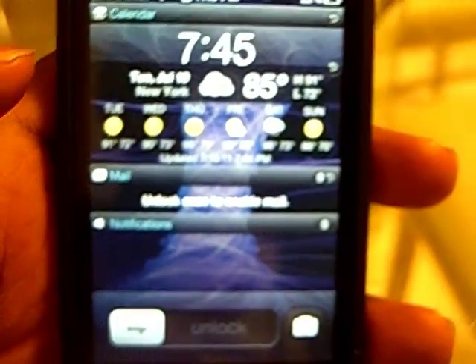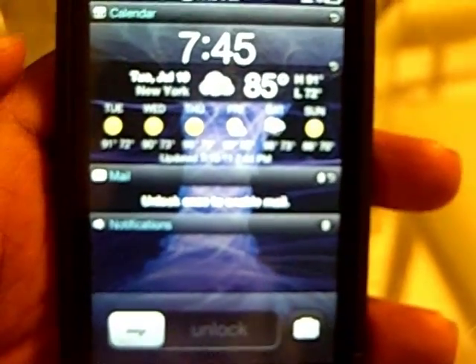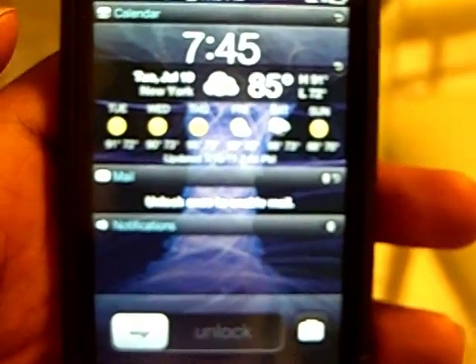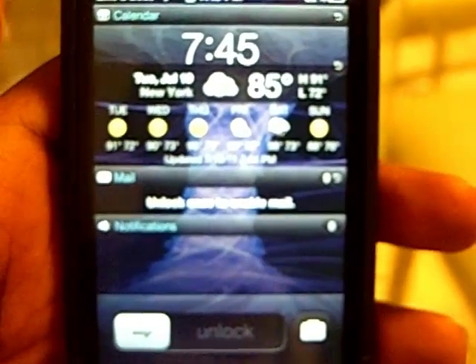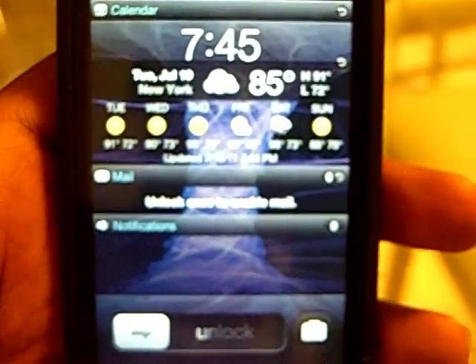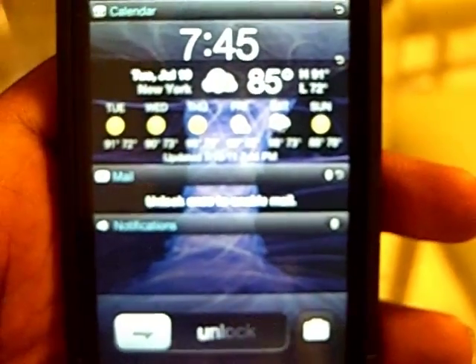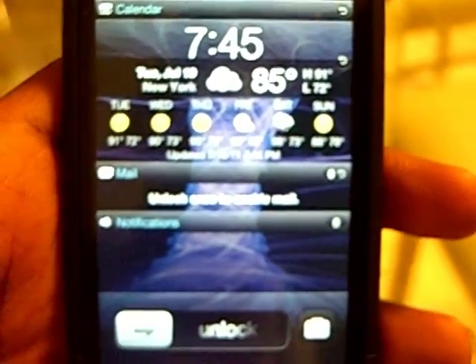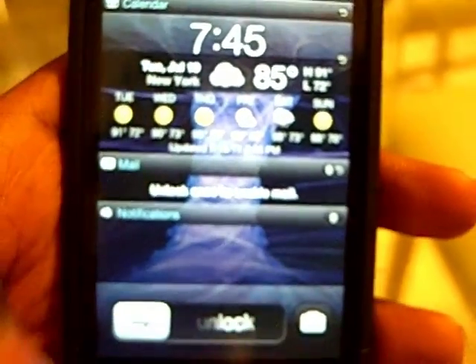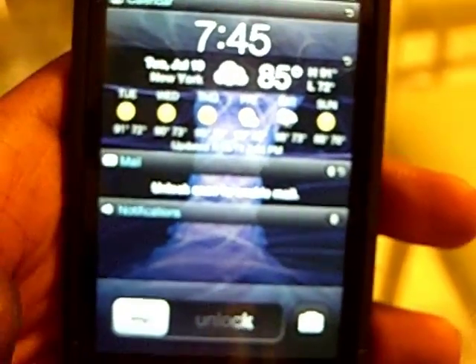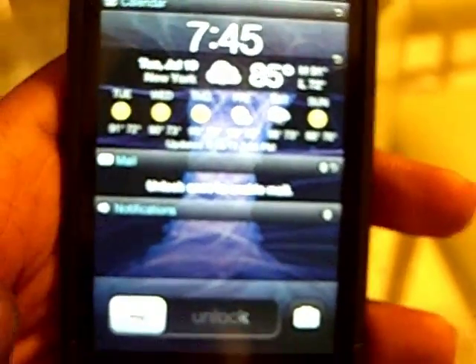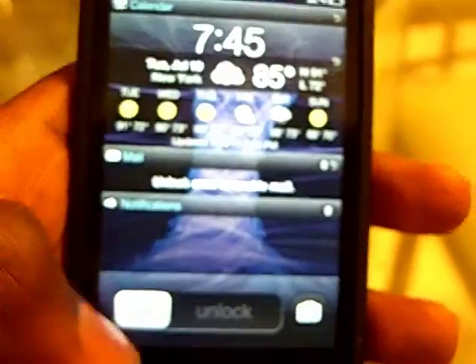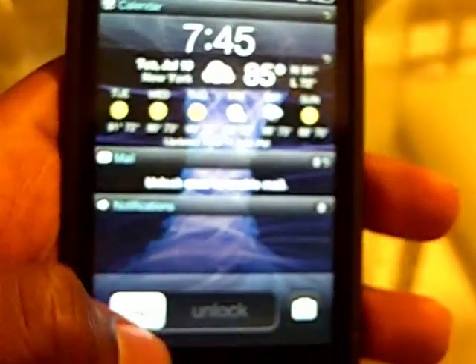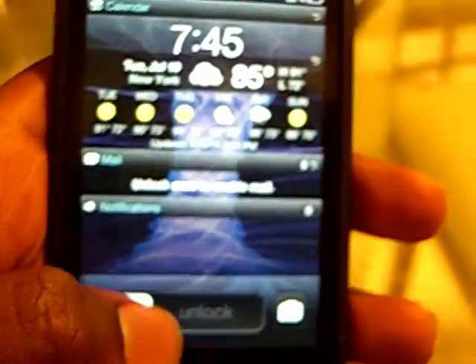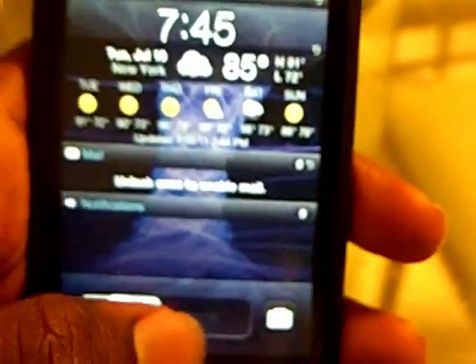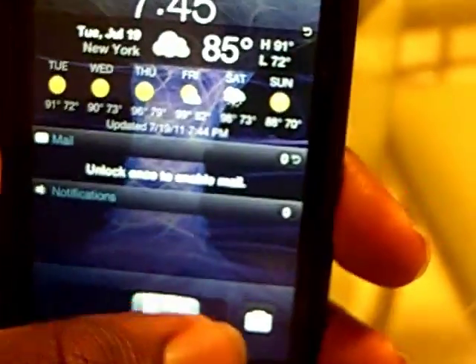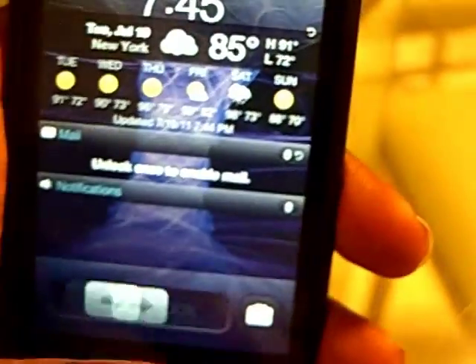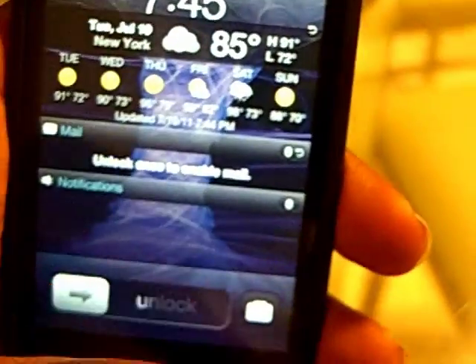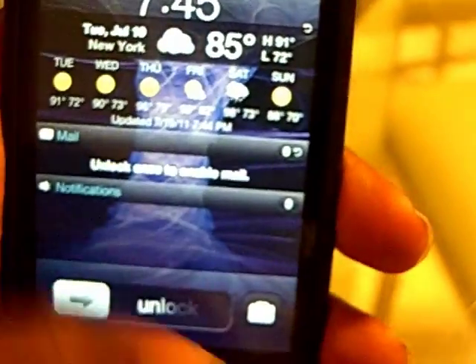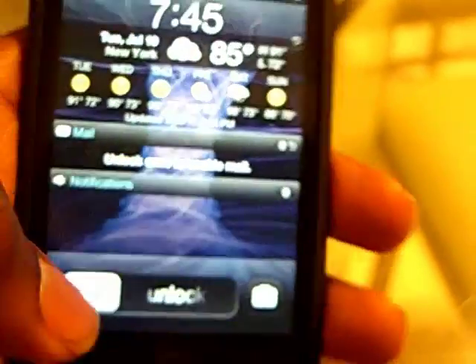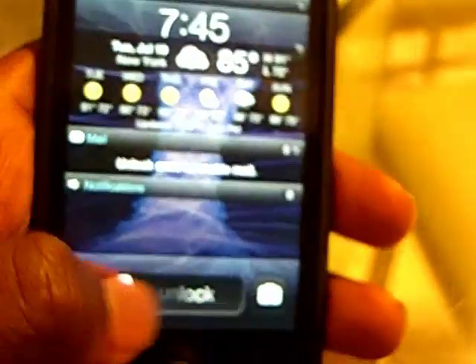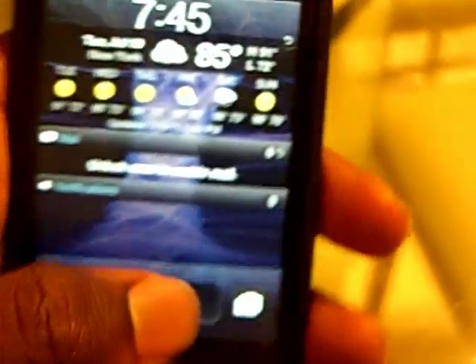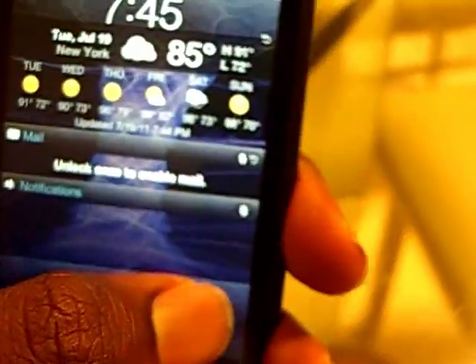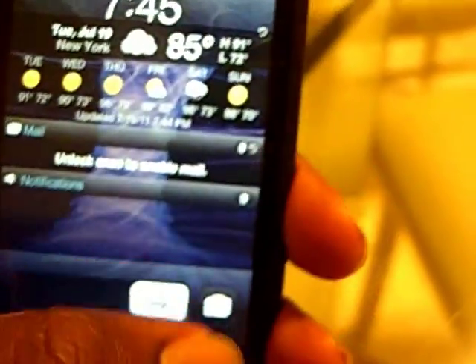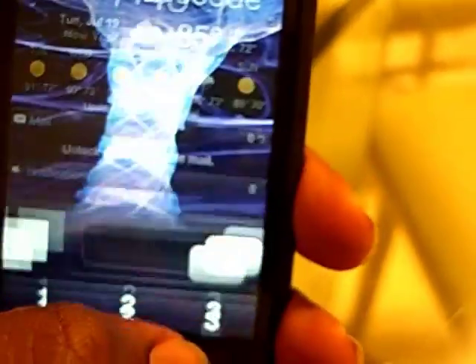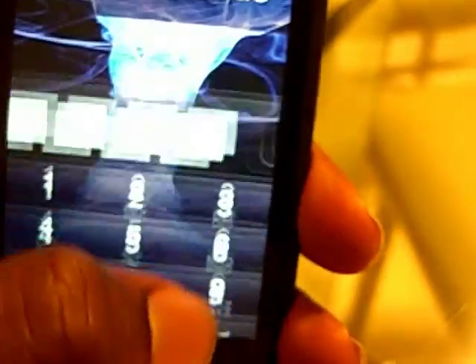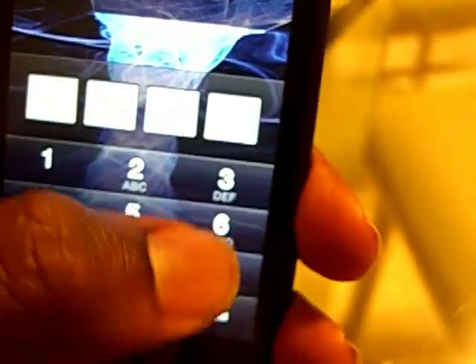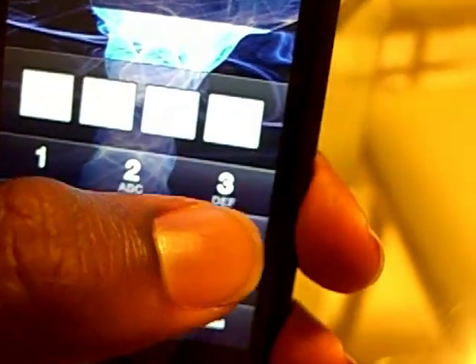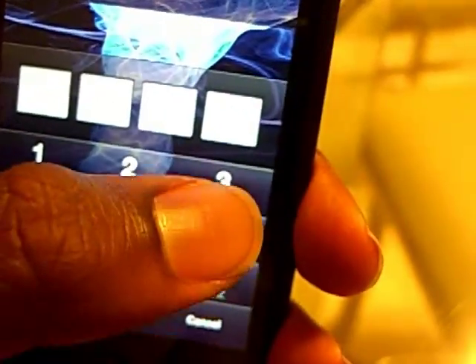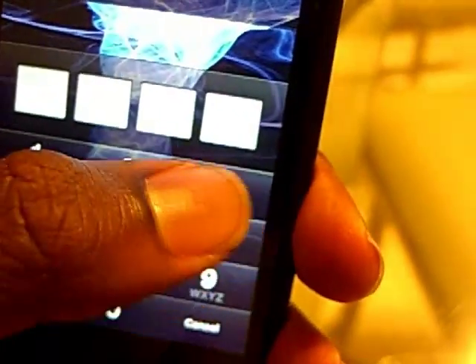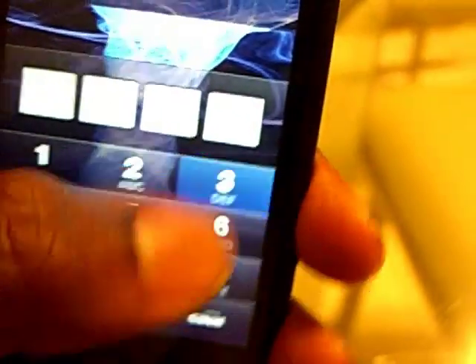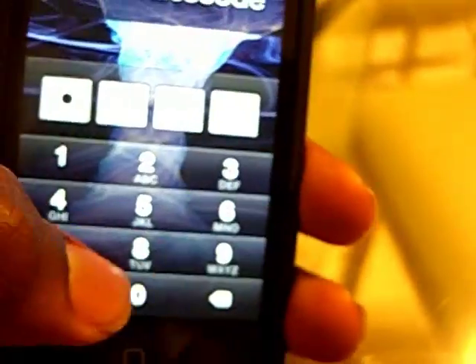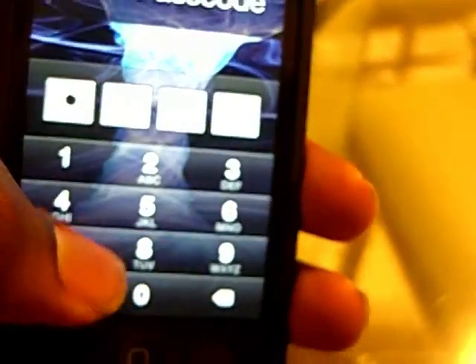Hey guys, Shimmer360. I'm here with a very nice tweak called Speed Intensifier.